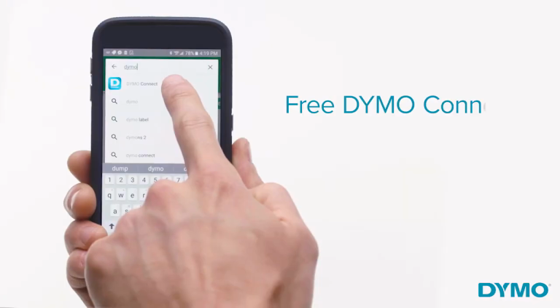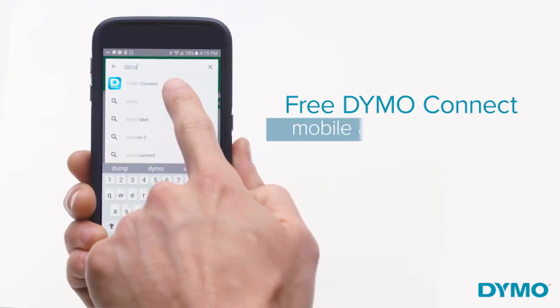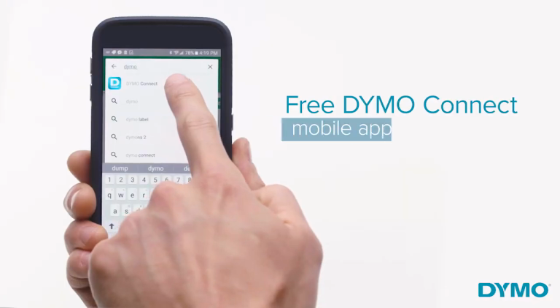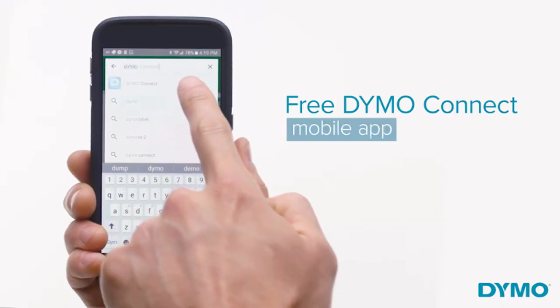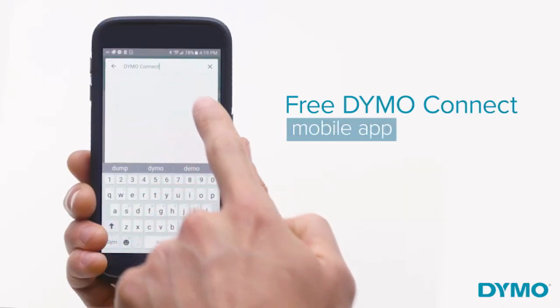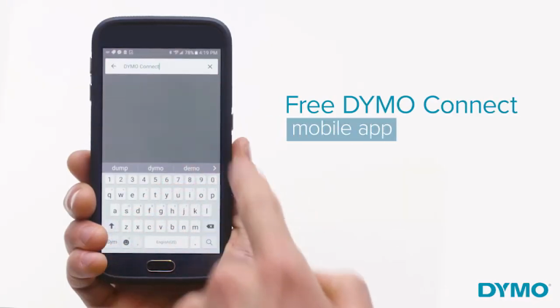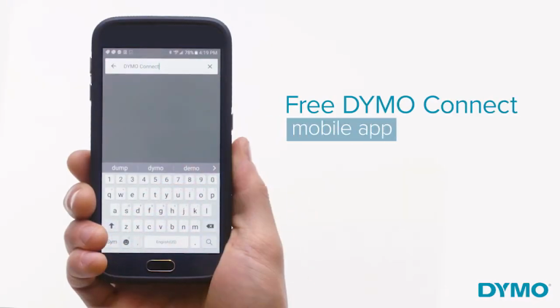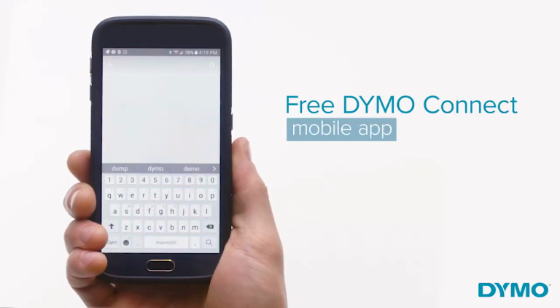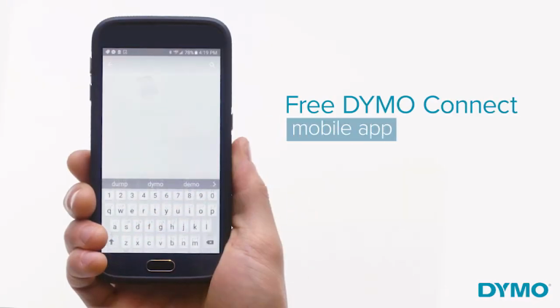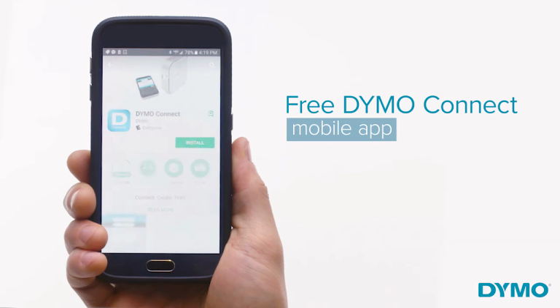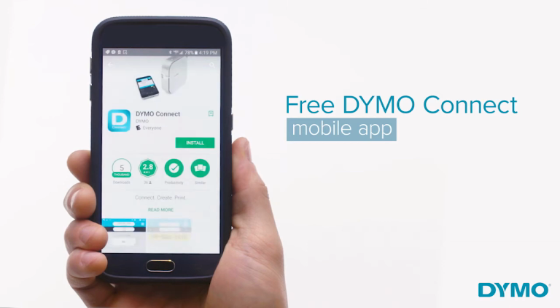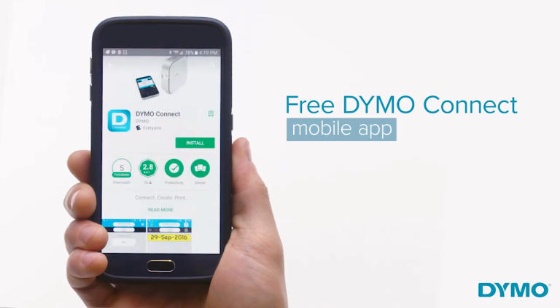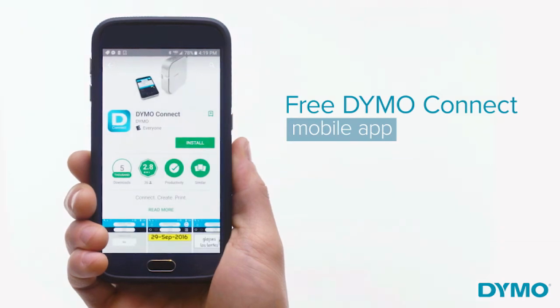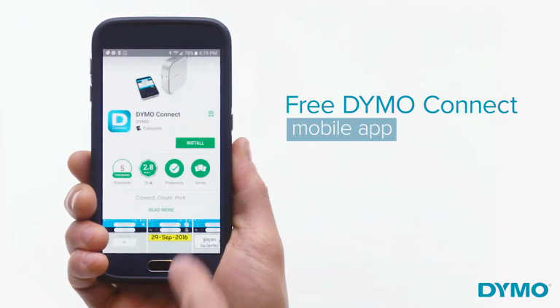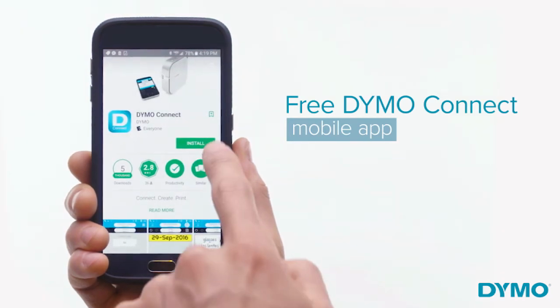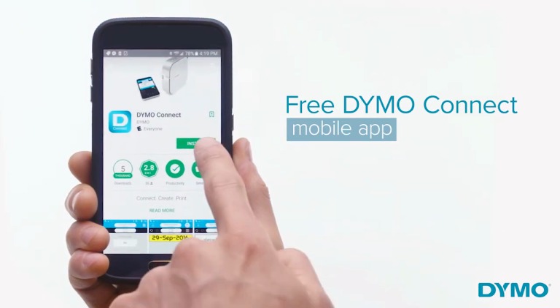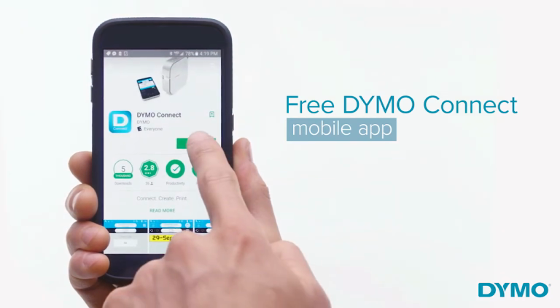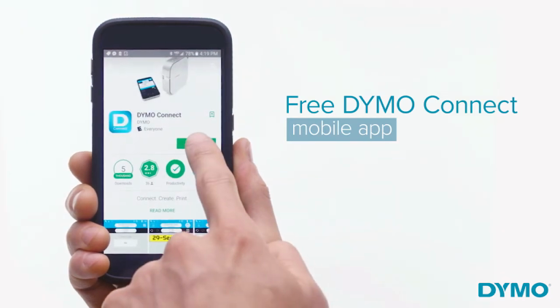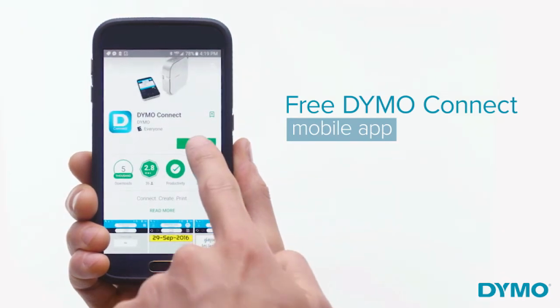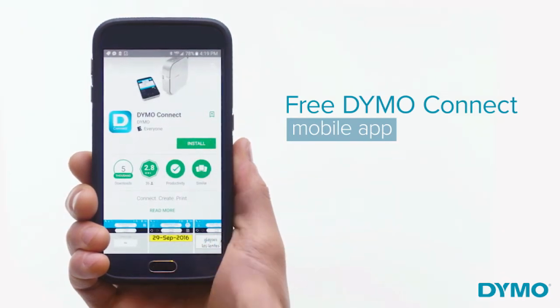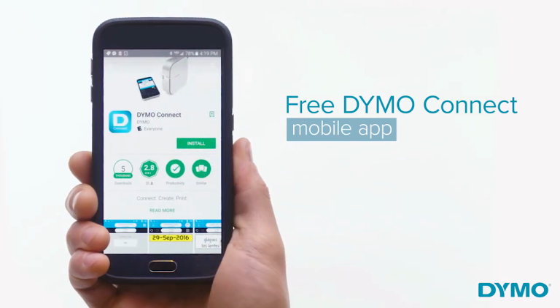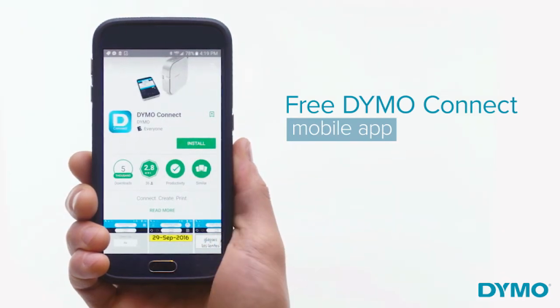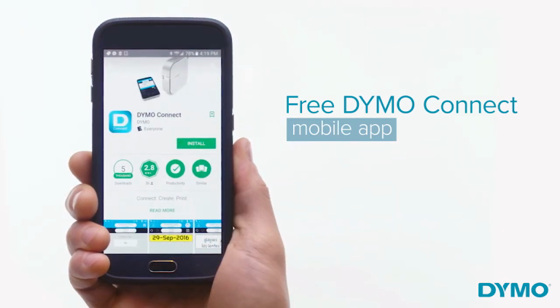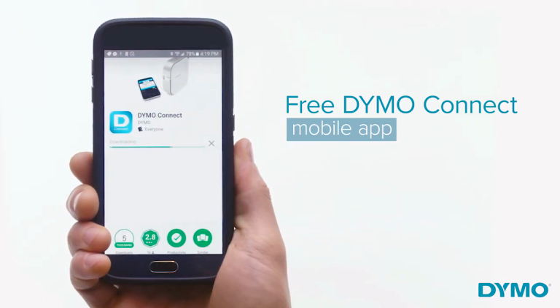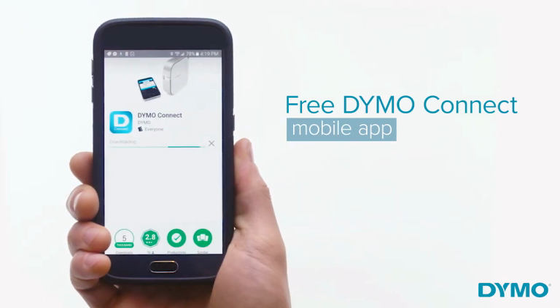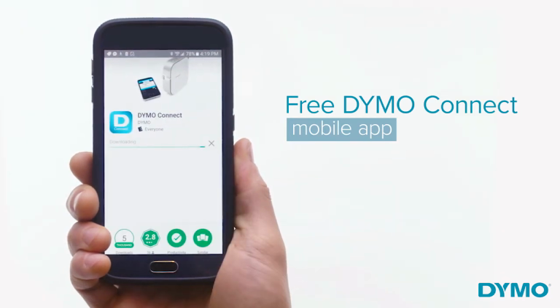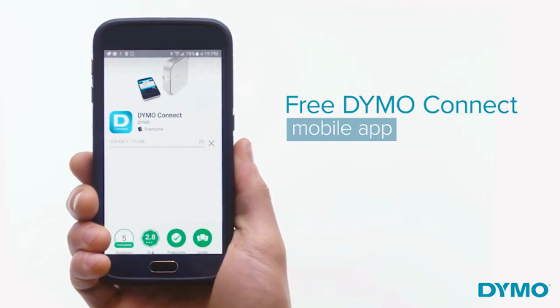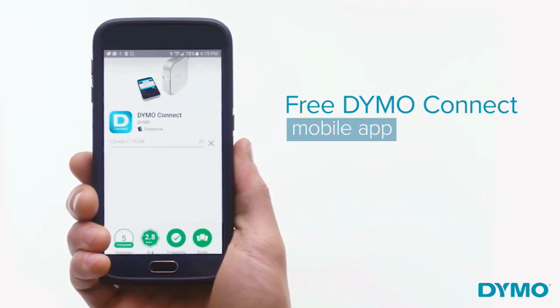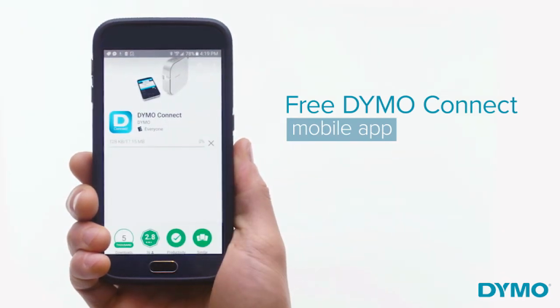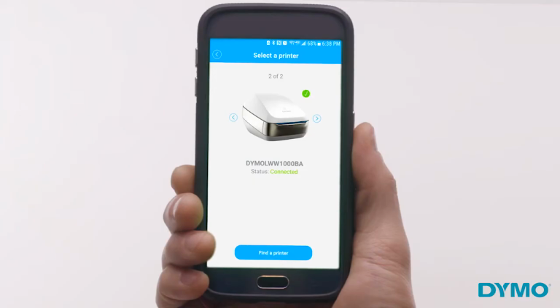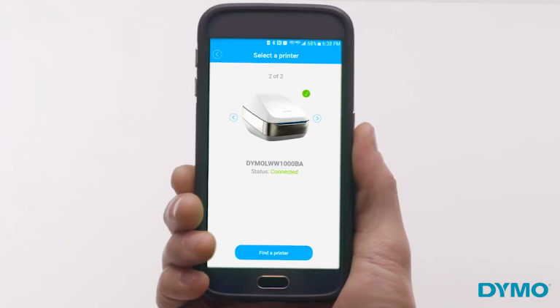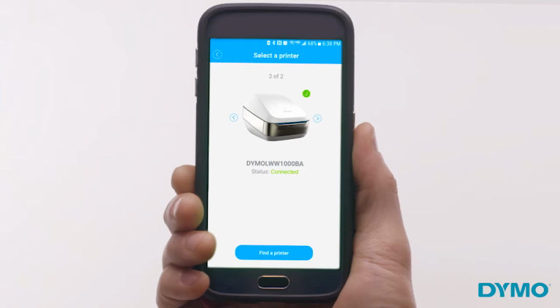Create and print labels directly from your smartphone or tablet by simply going to the App Store or Google Play to download the Dymo Connect app.